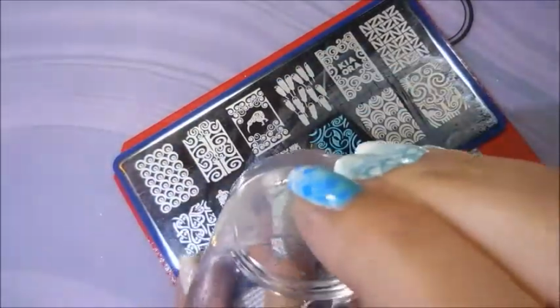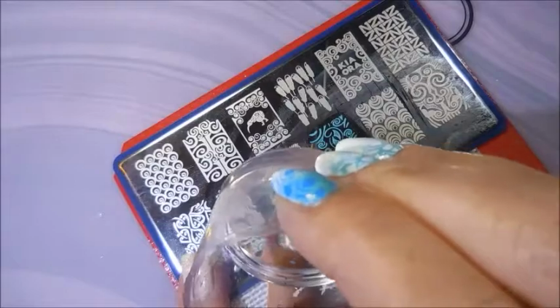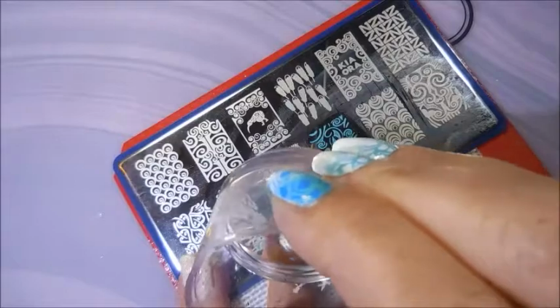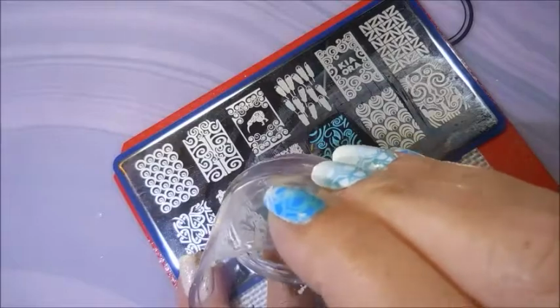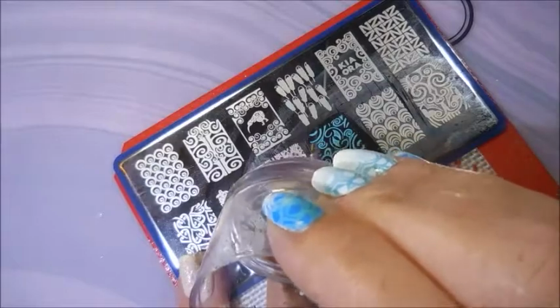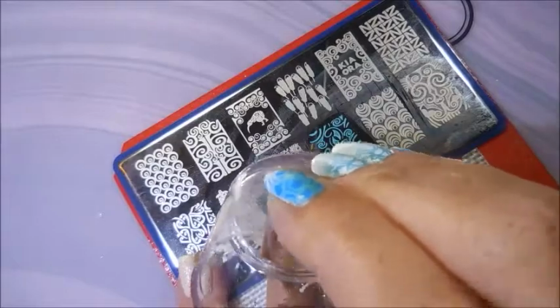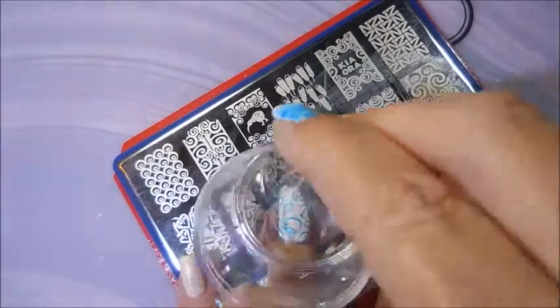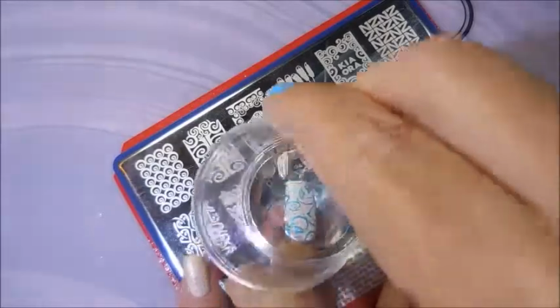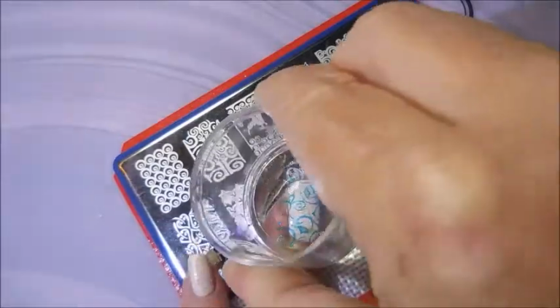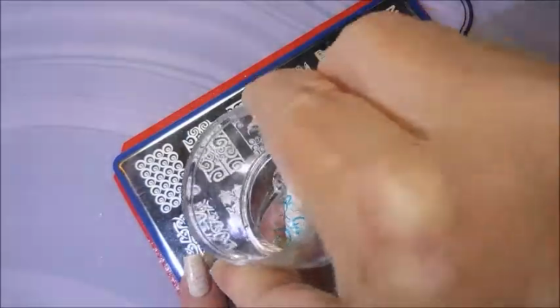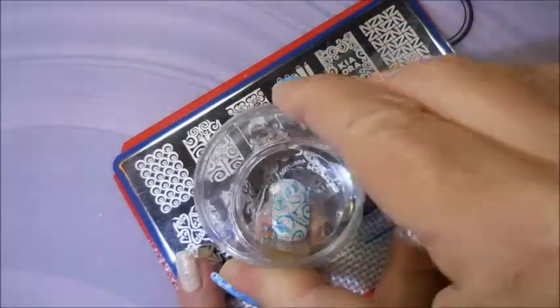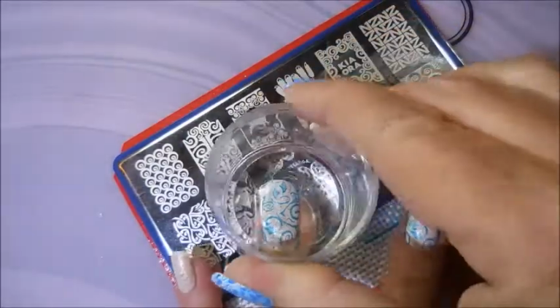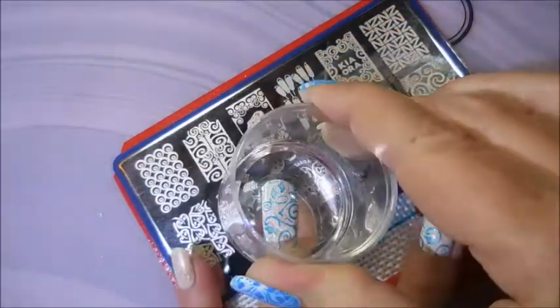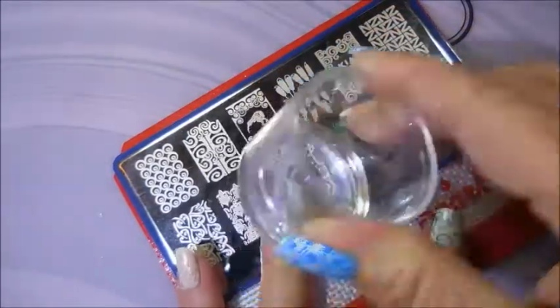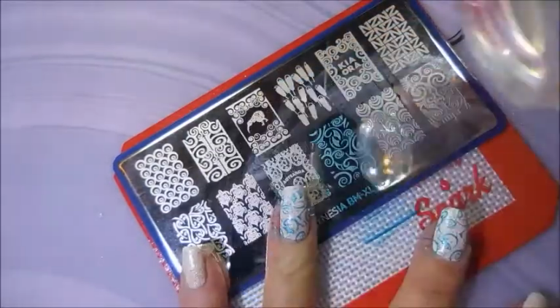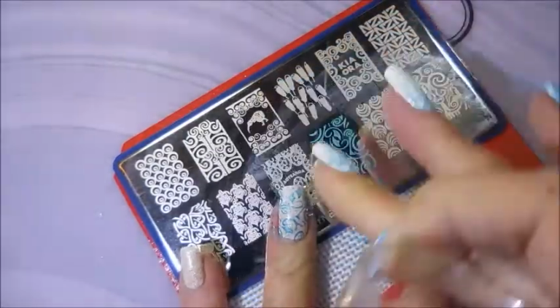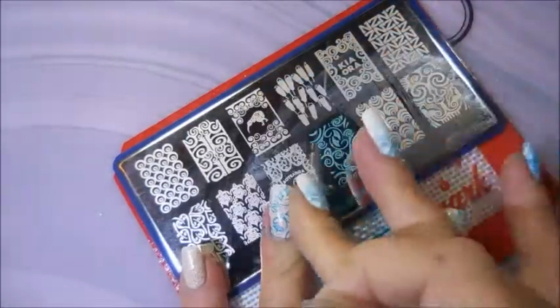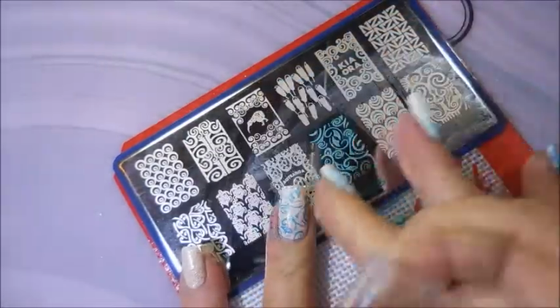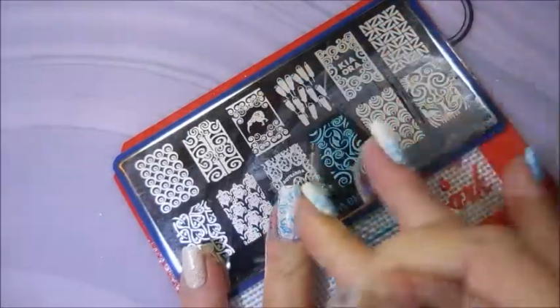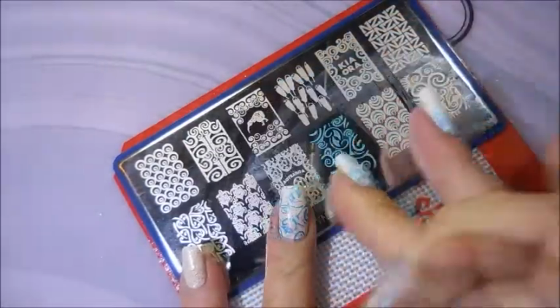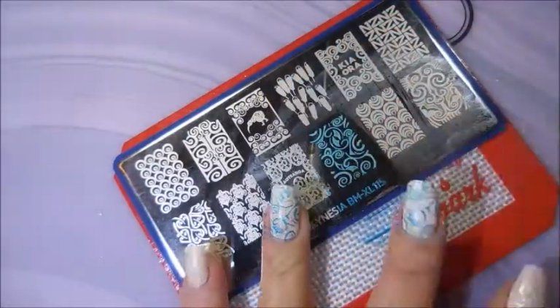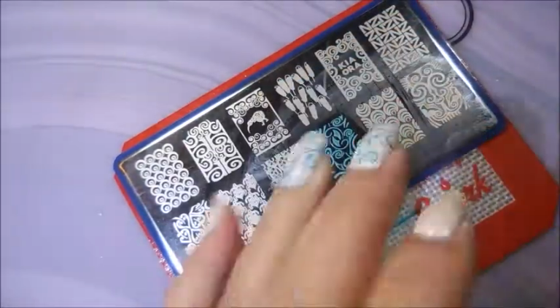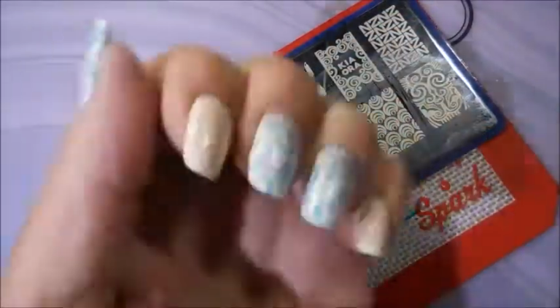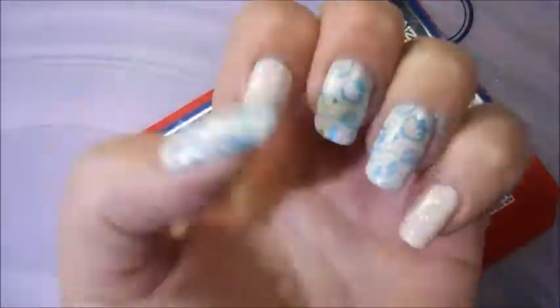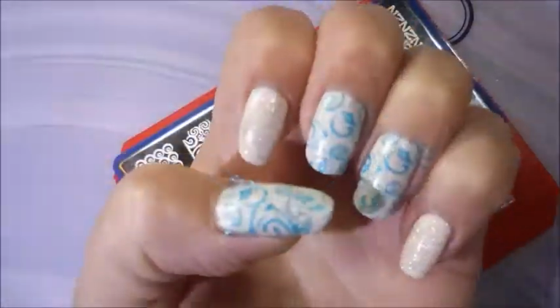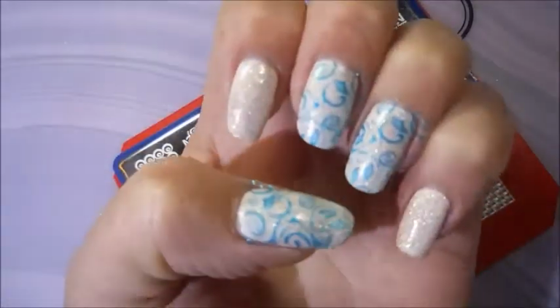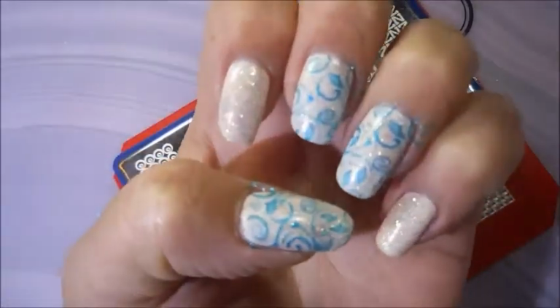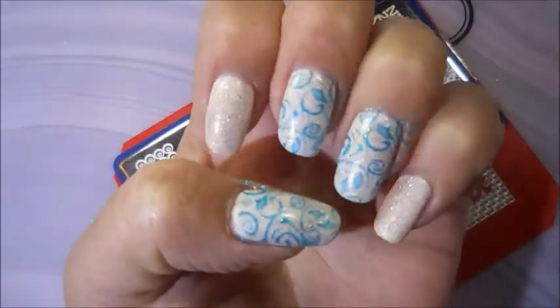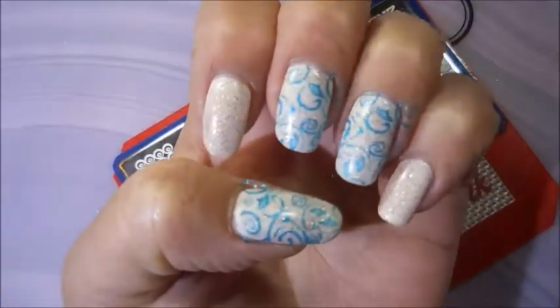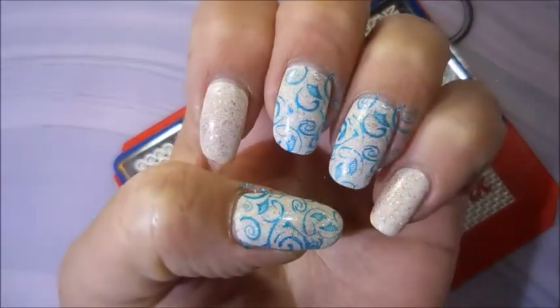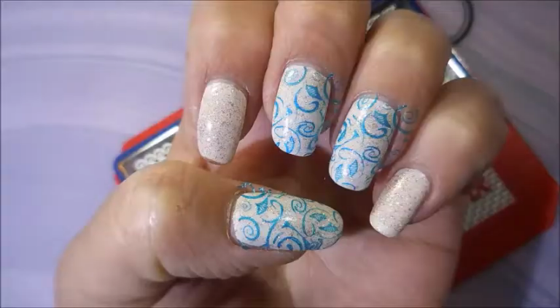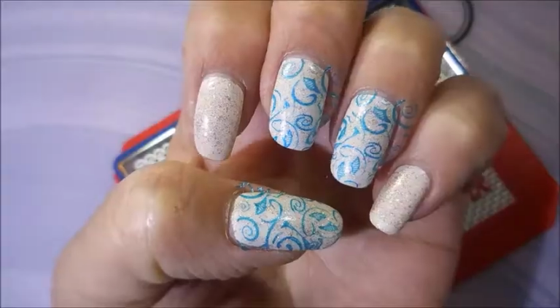I am going to behave today and I'm just going to do this on accent nails — my ring, middle and thumb.